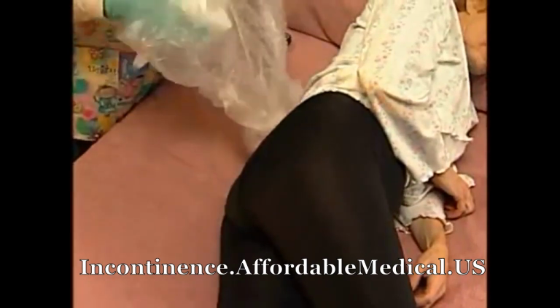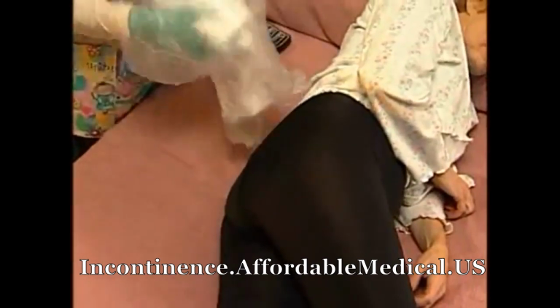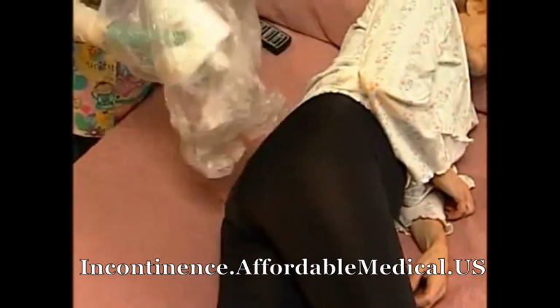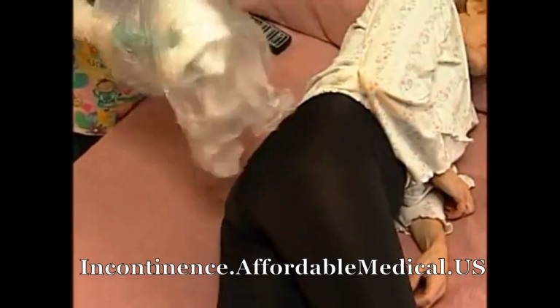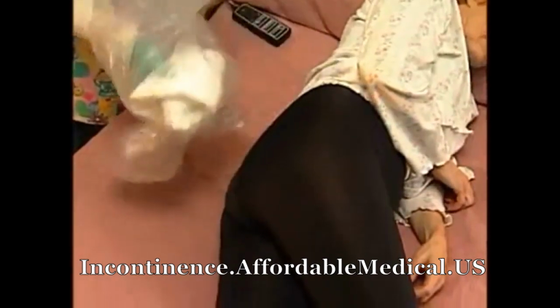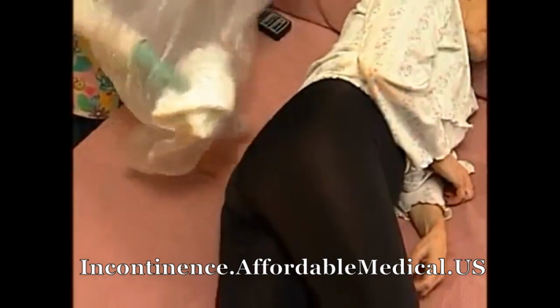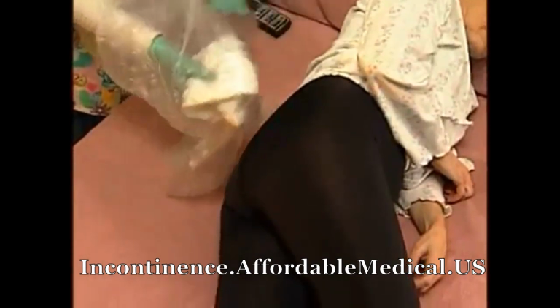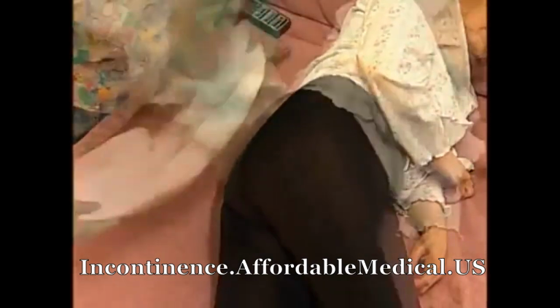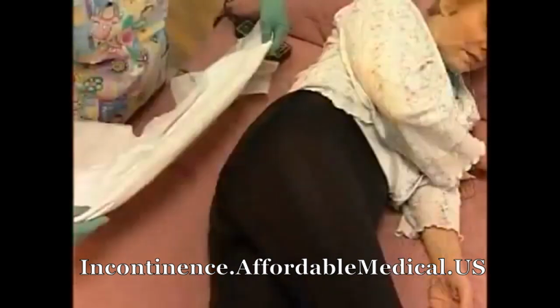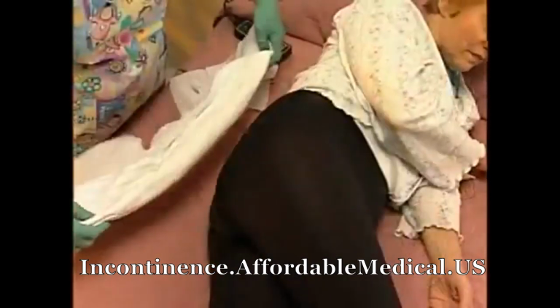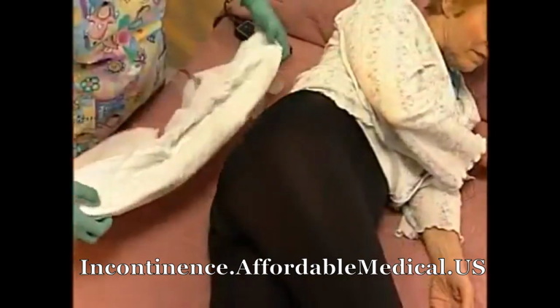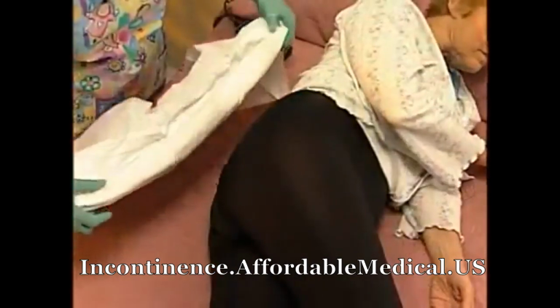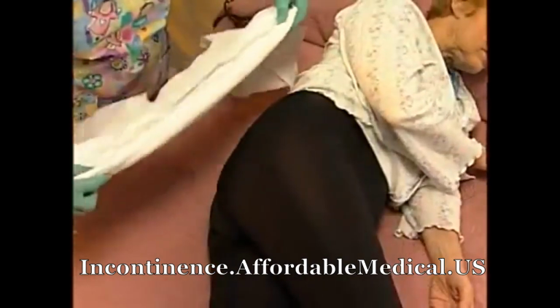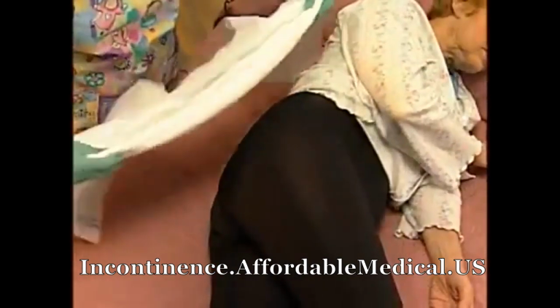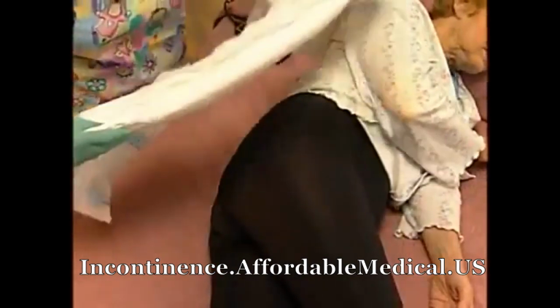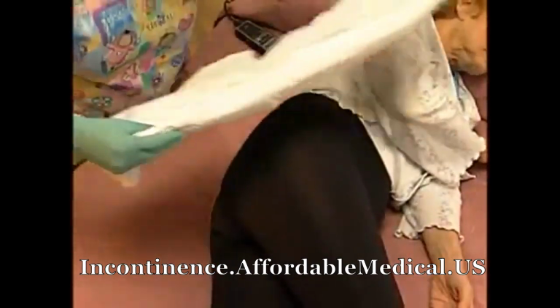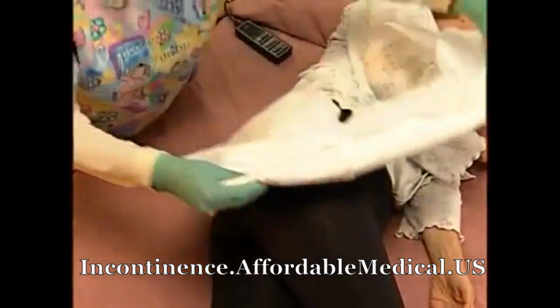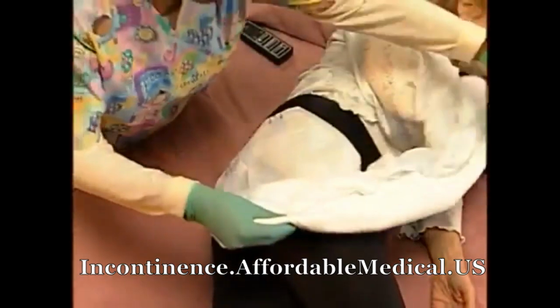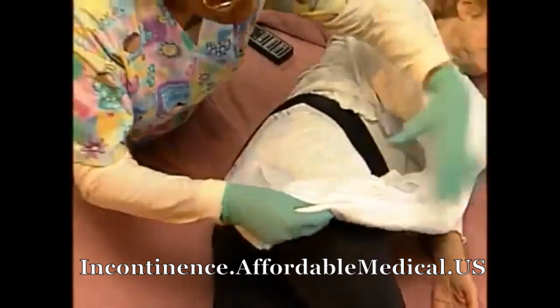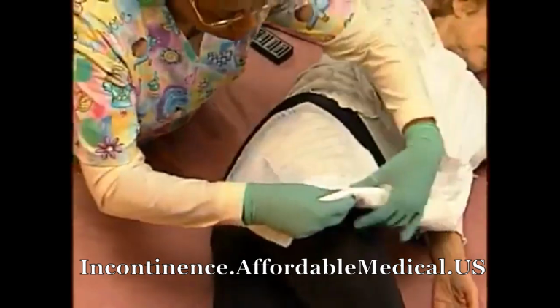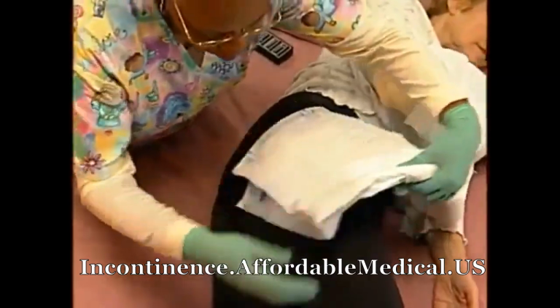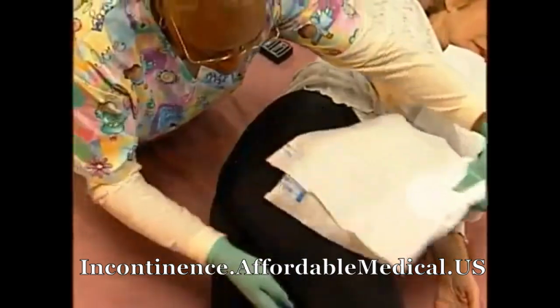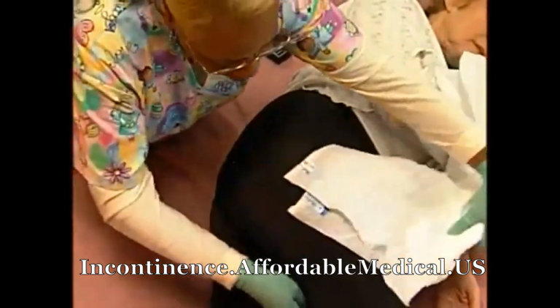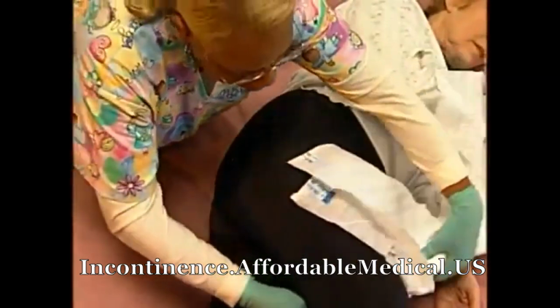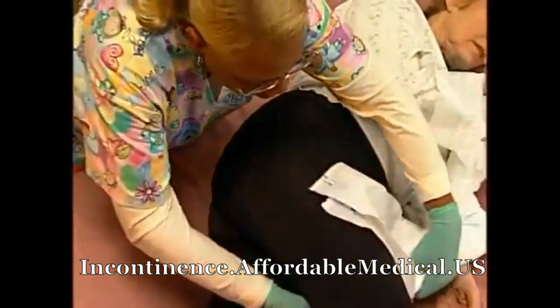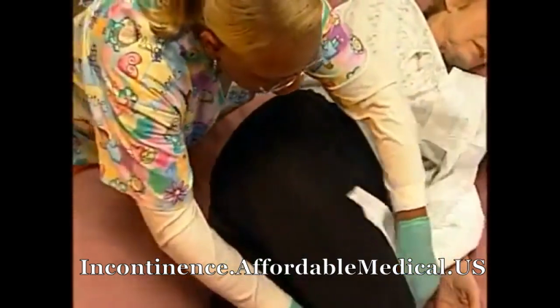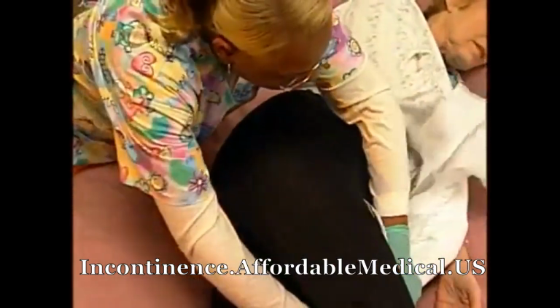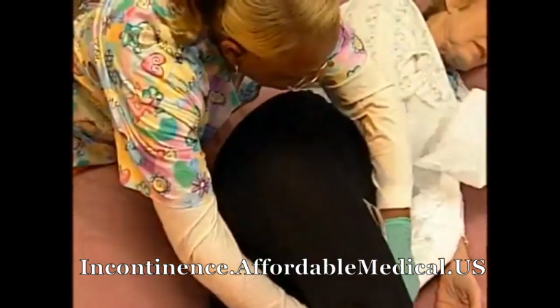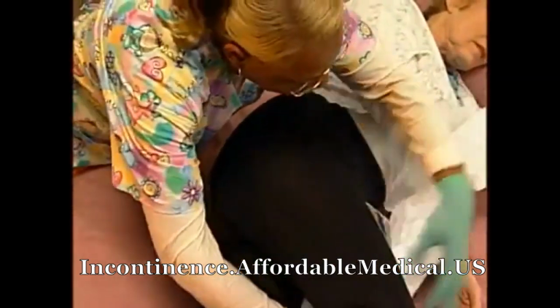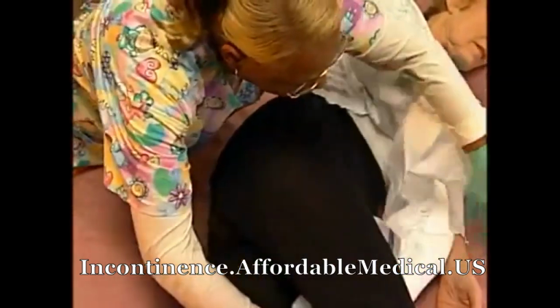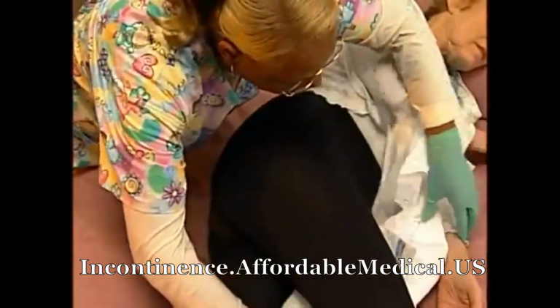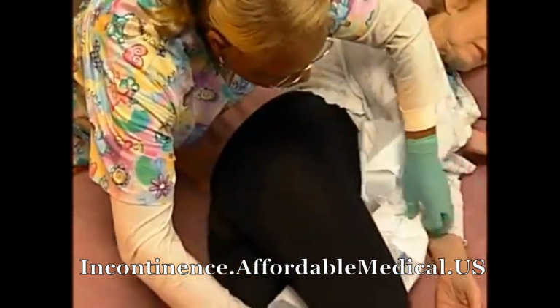Perform proper perineal care. Open the new brief and fold it in half lengthwise along the center of the product.